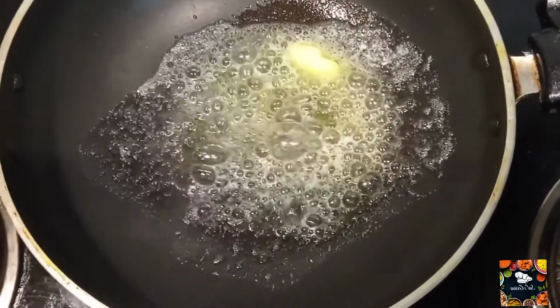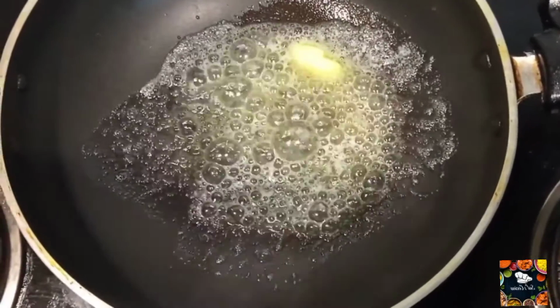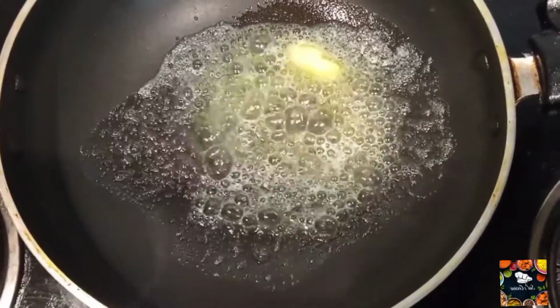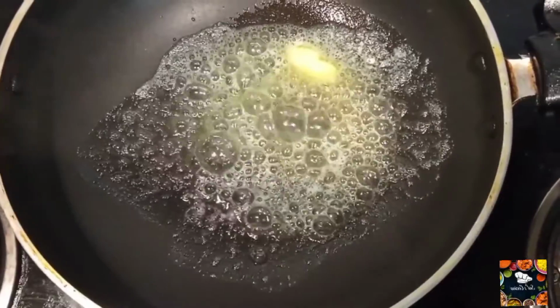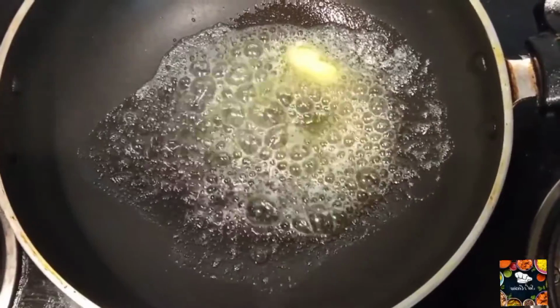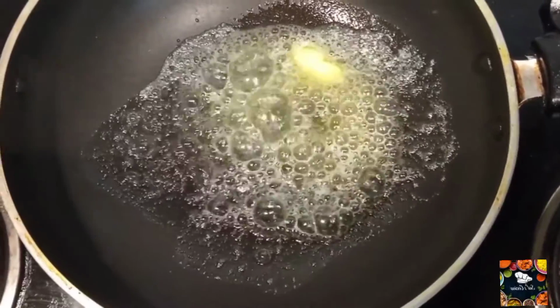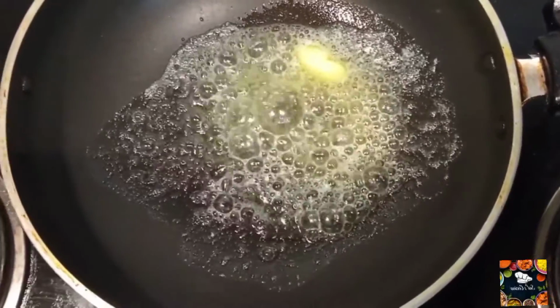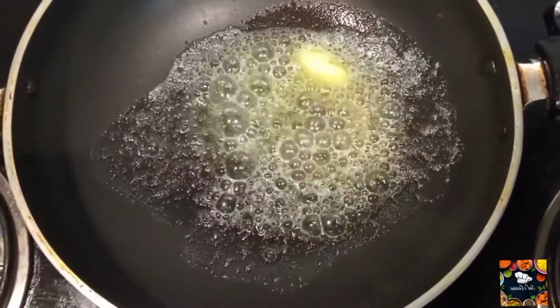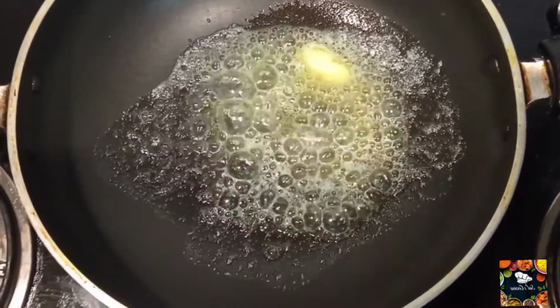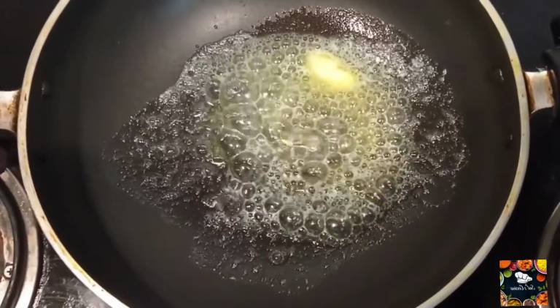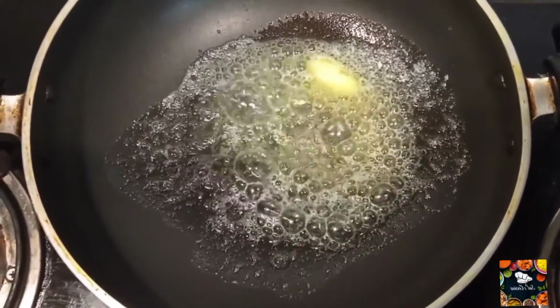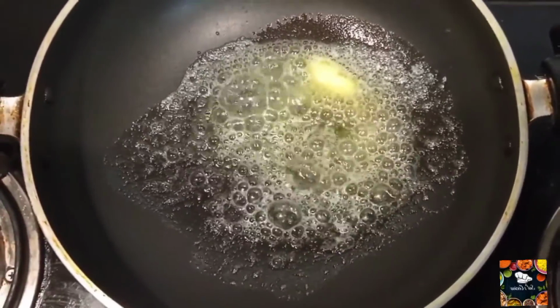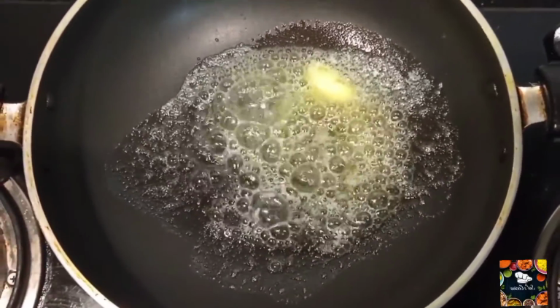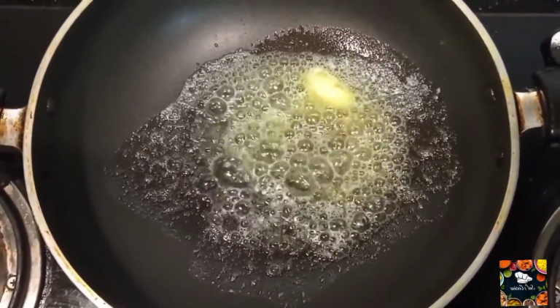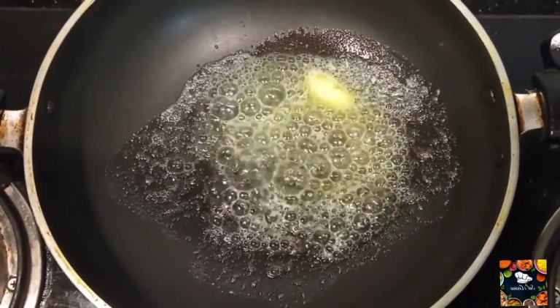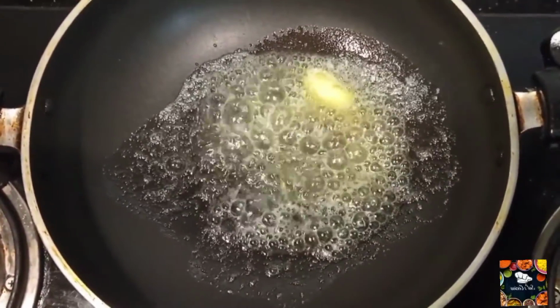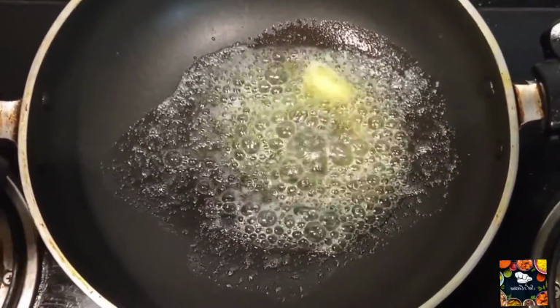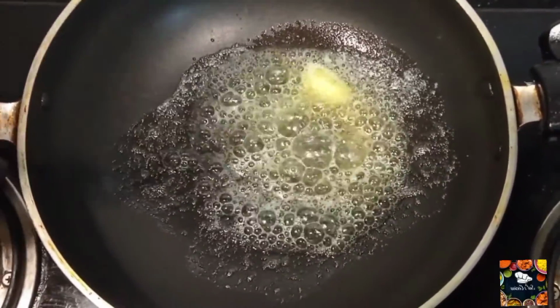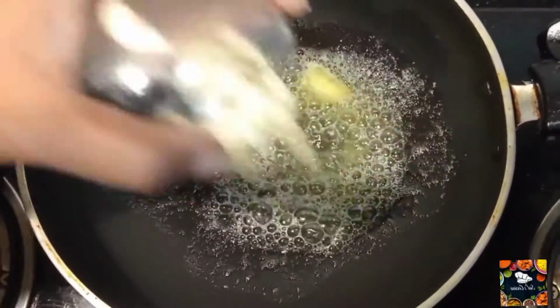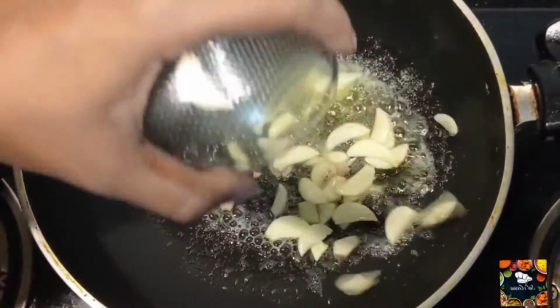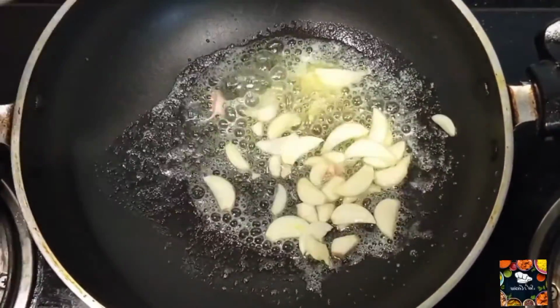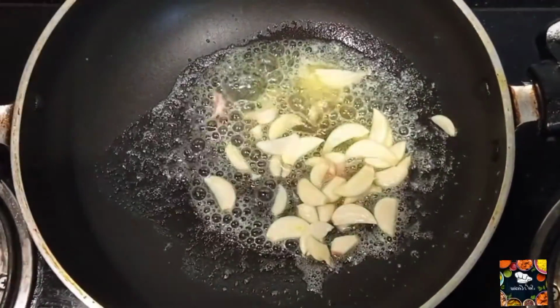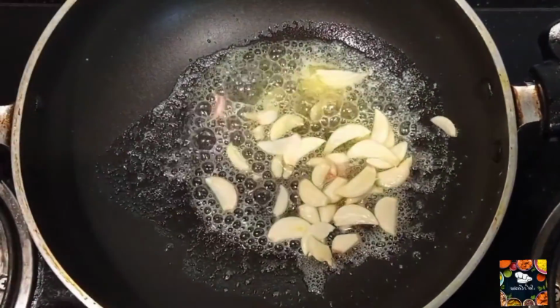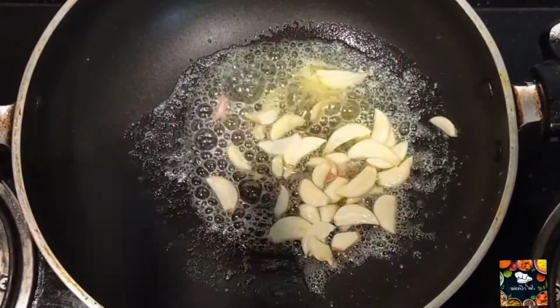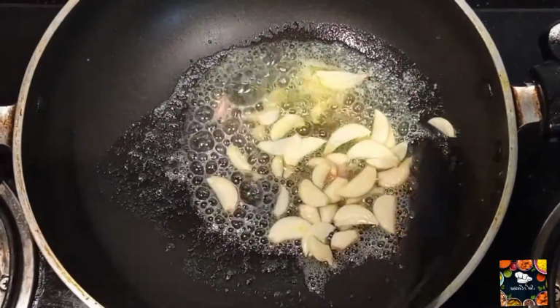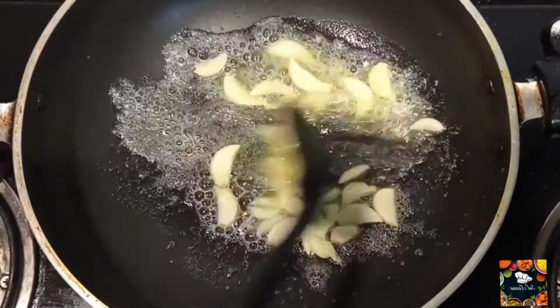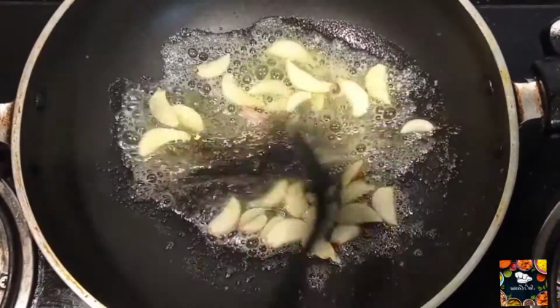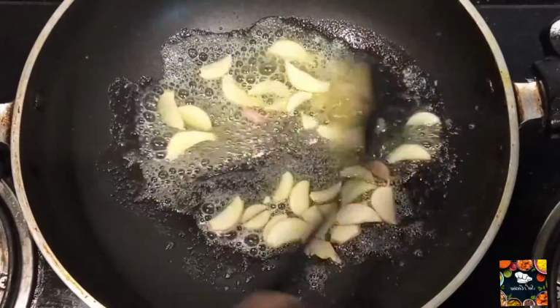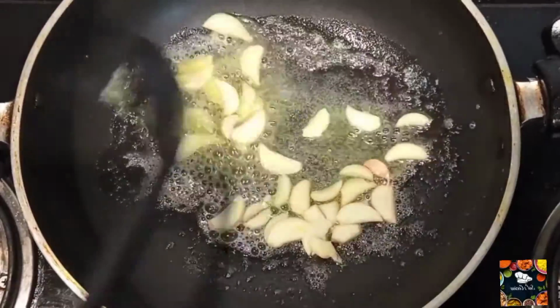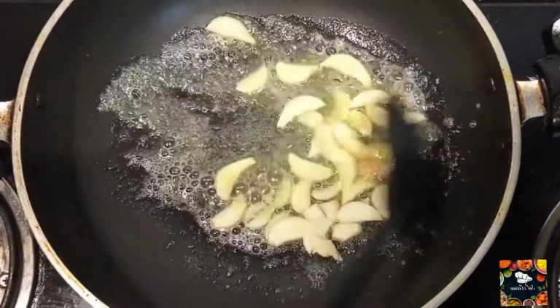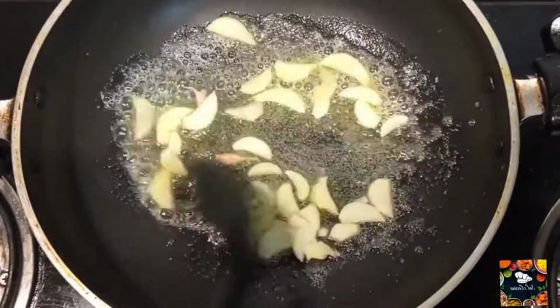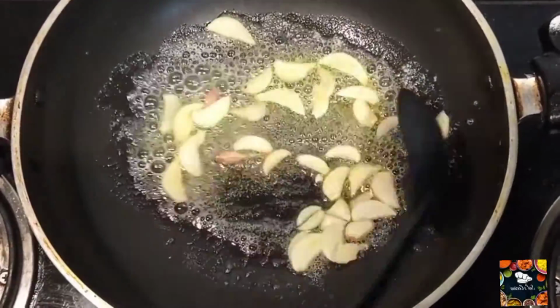We will add 10-15 pieces of garlic. I will add garlic to it — it will be crushed.